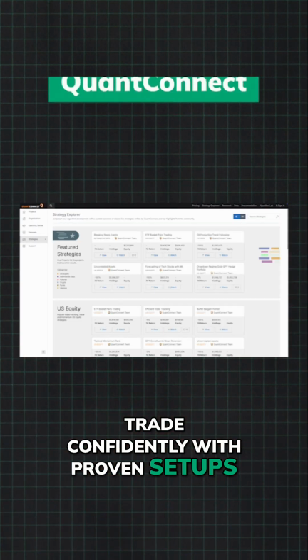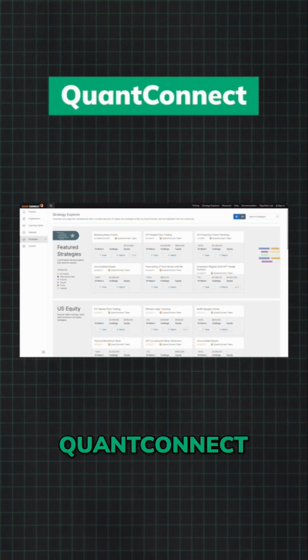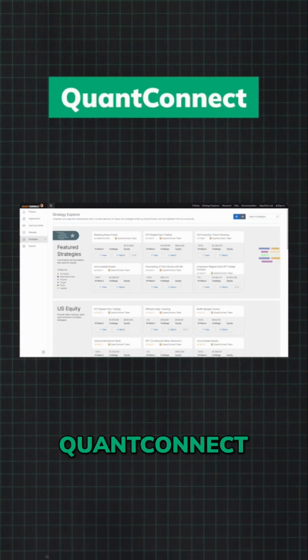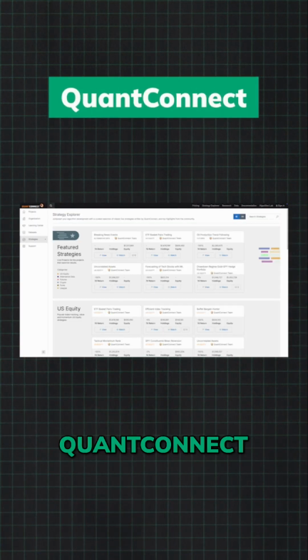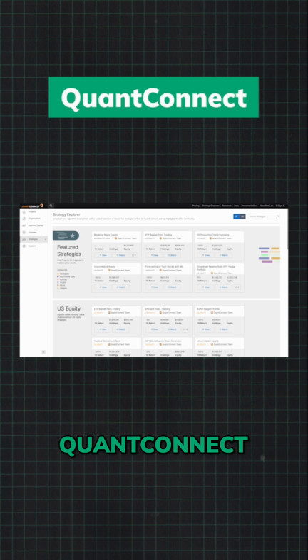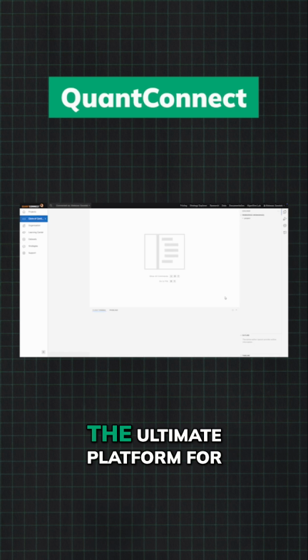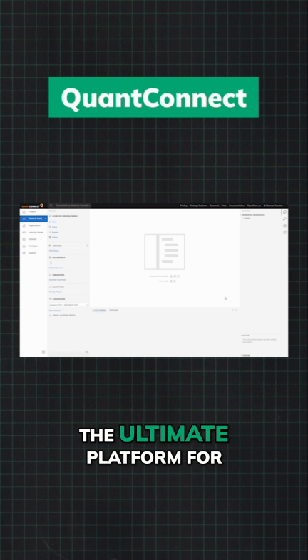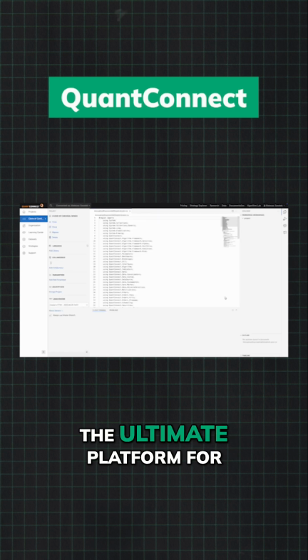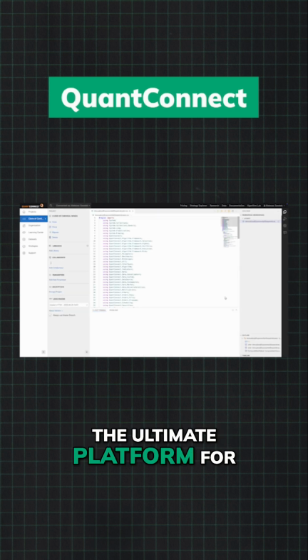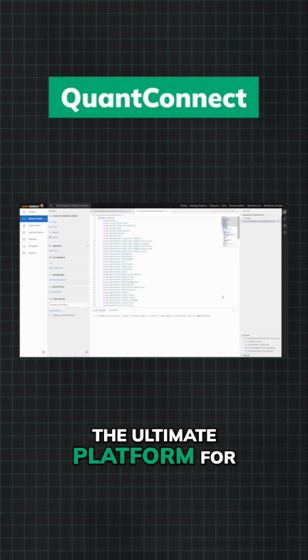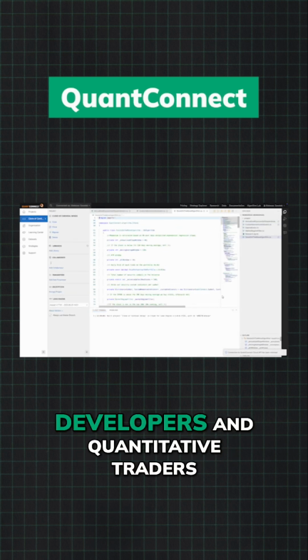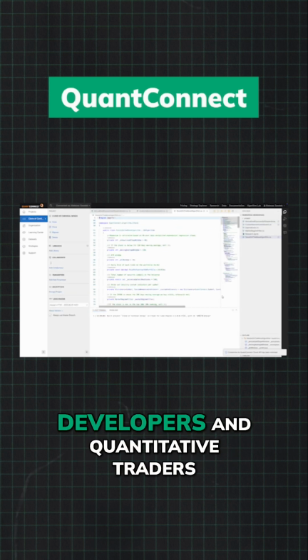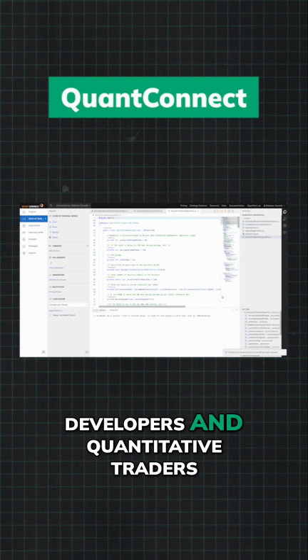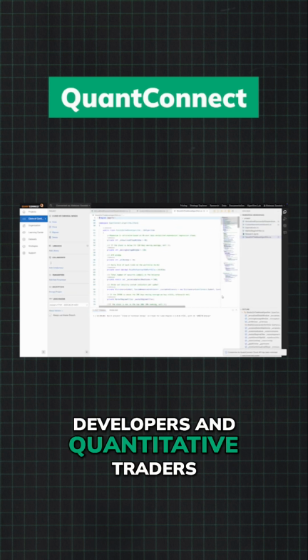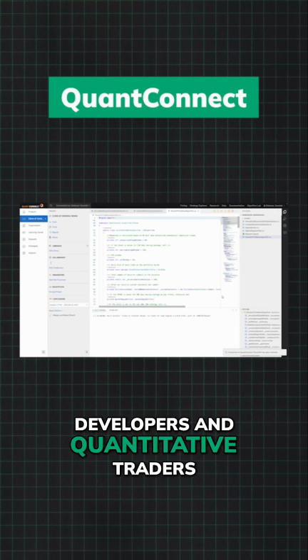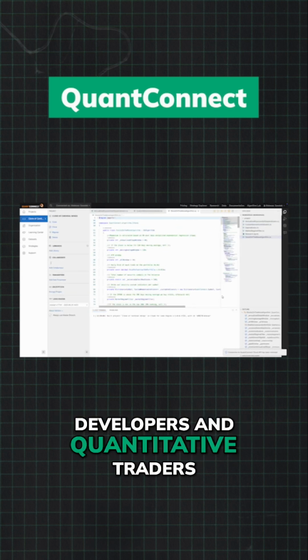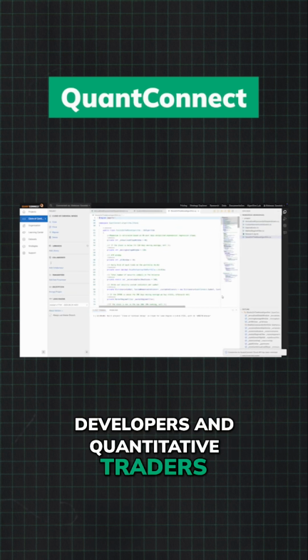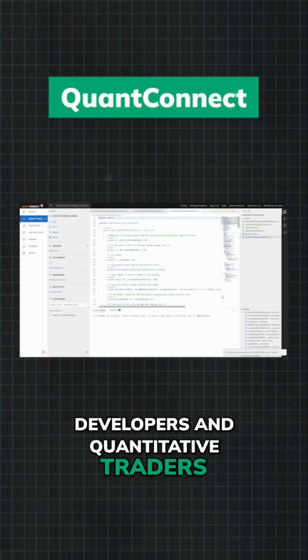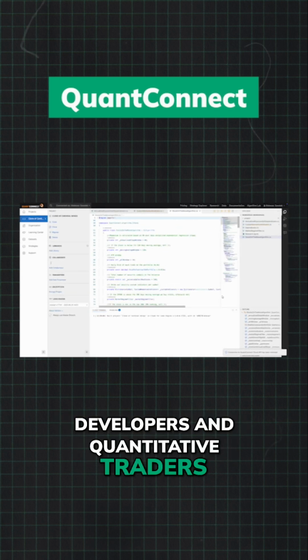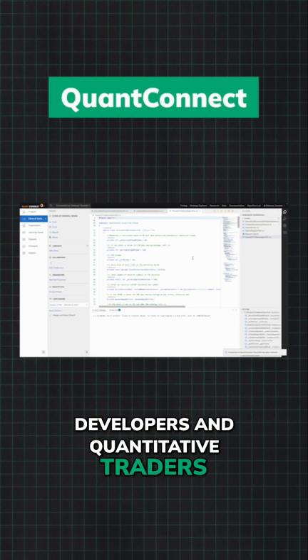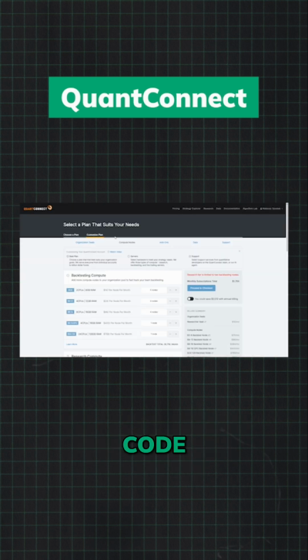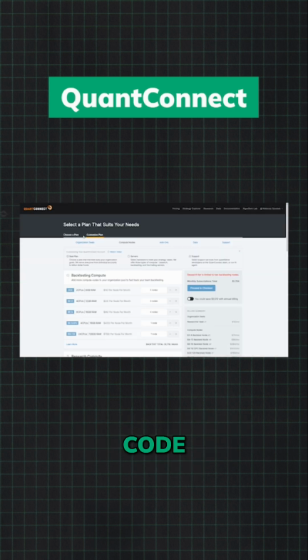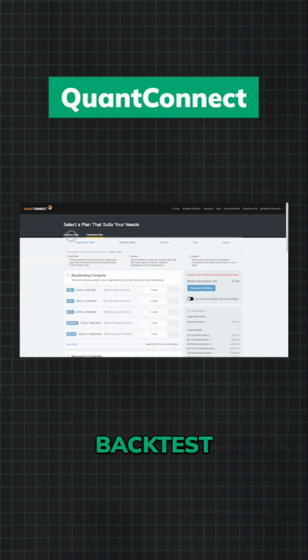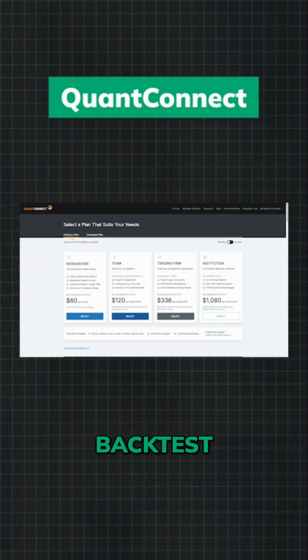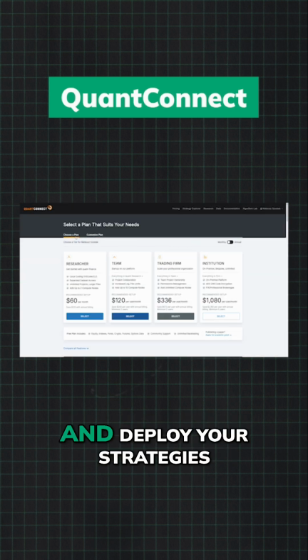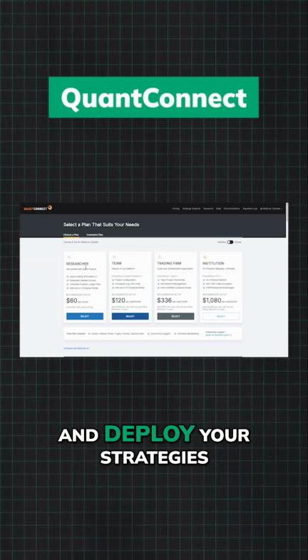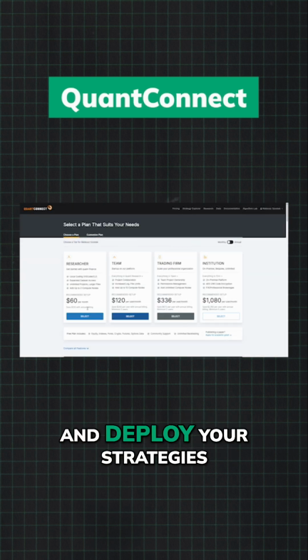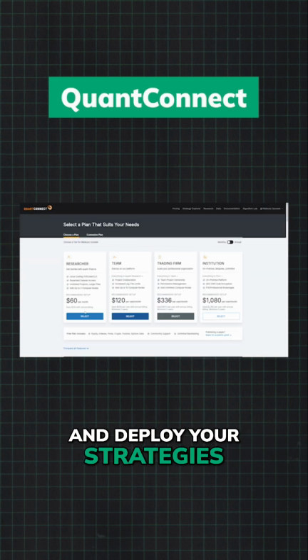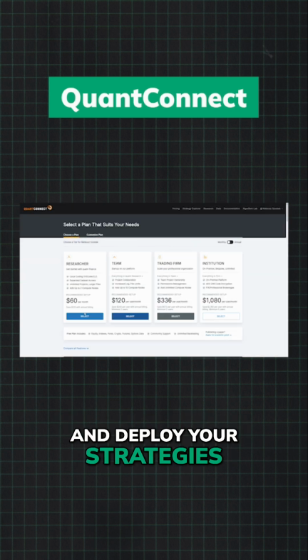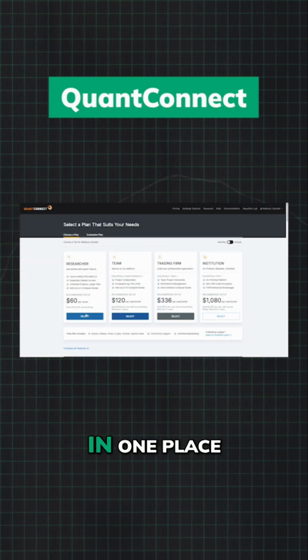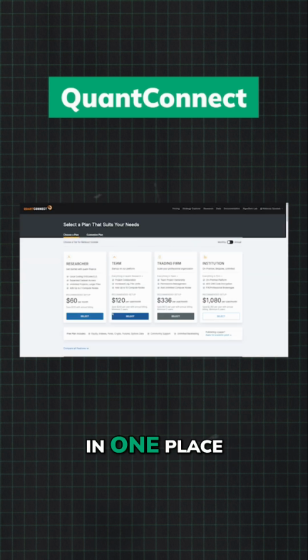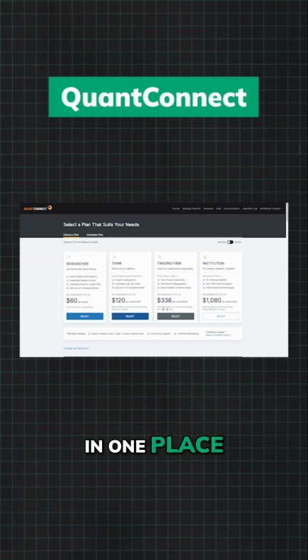QuantConnect is the ultimate platform for developers and quantitative traders. Code, backtest, and deploy your strategies all in one place.